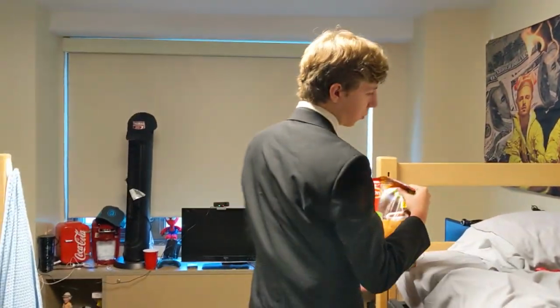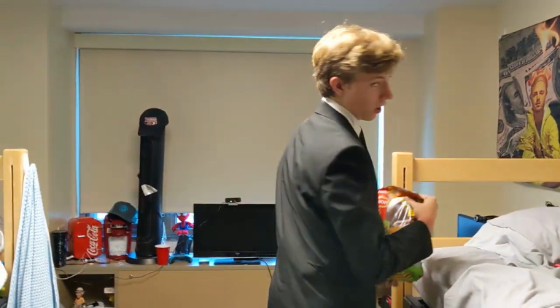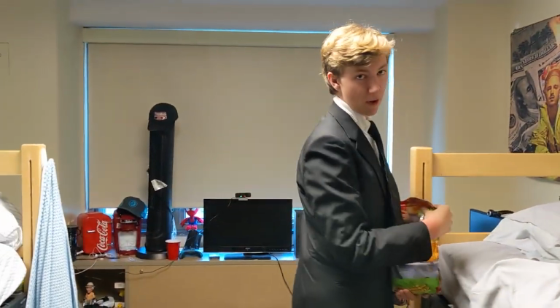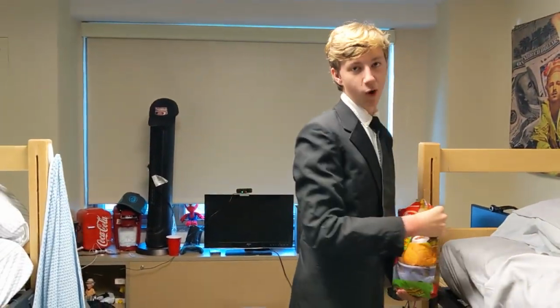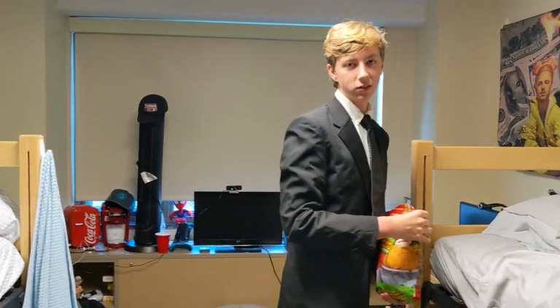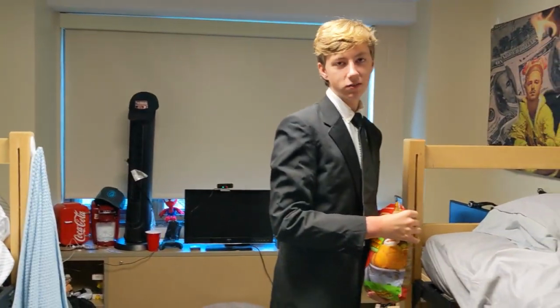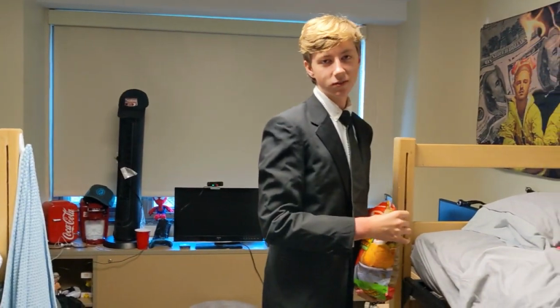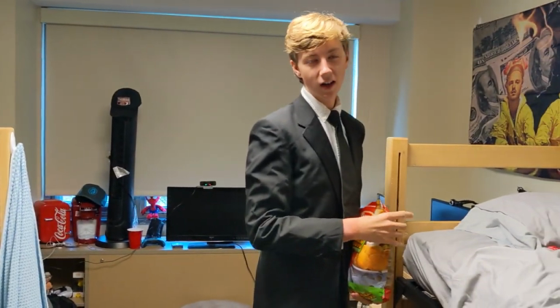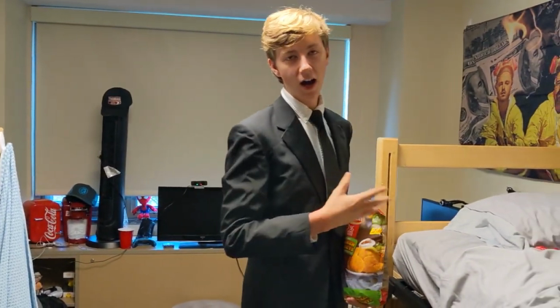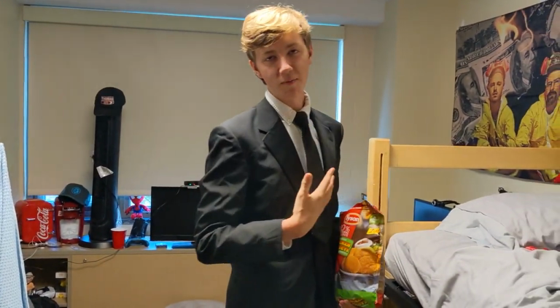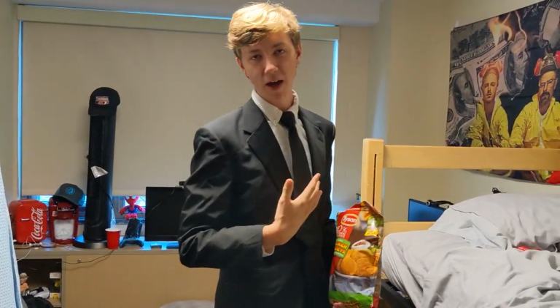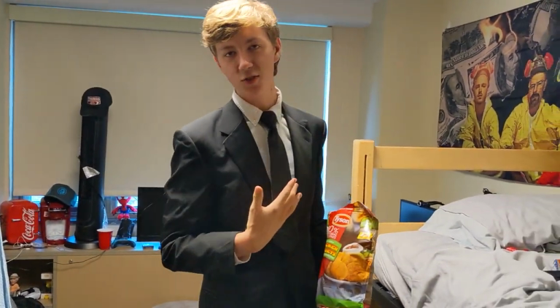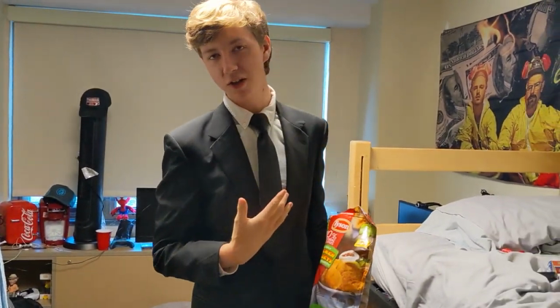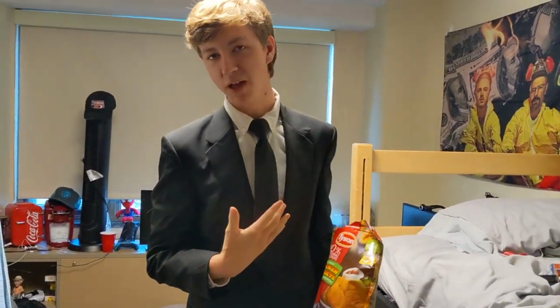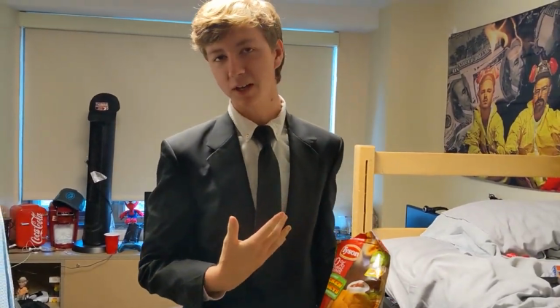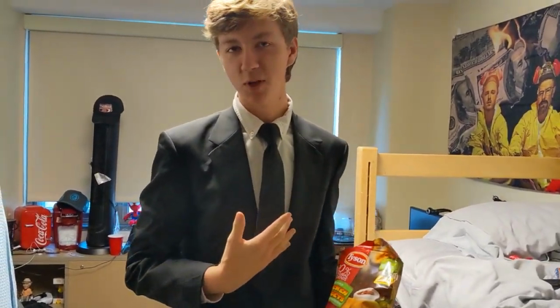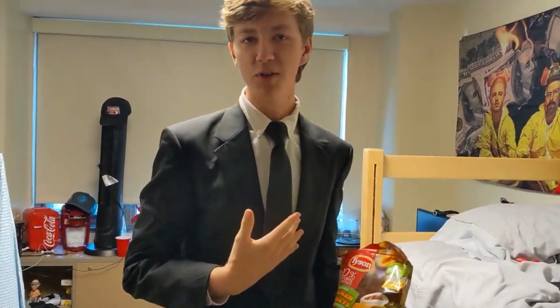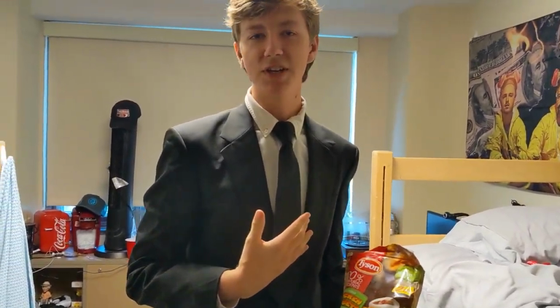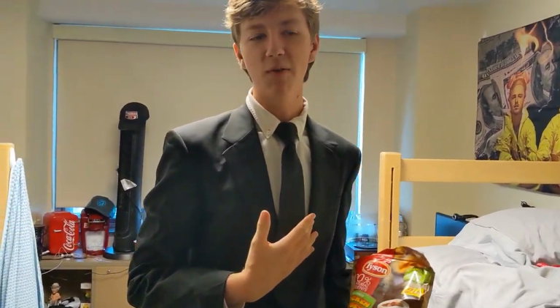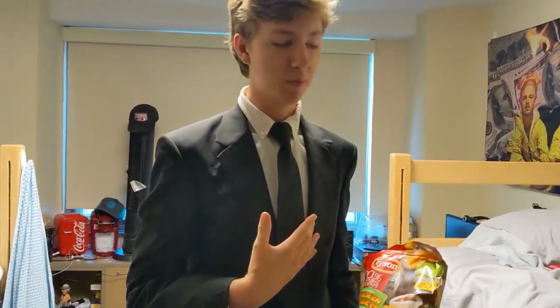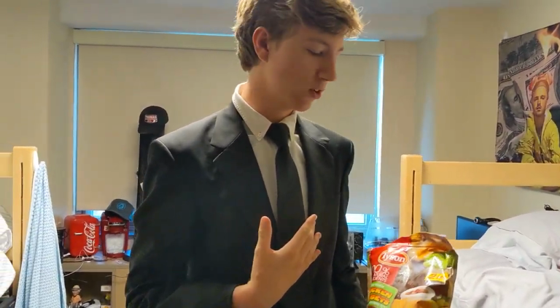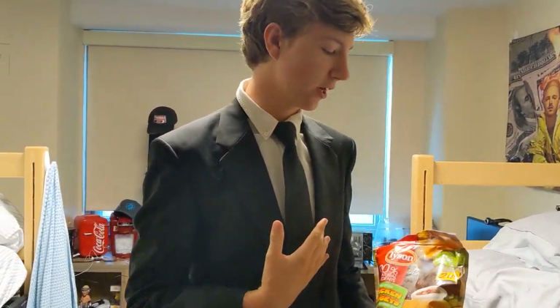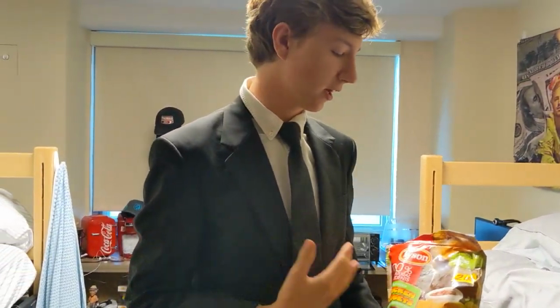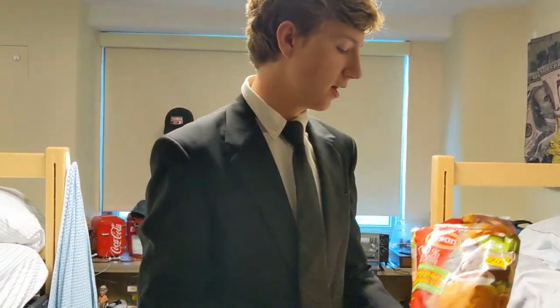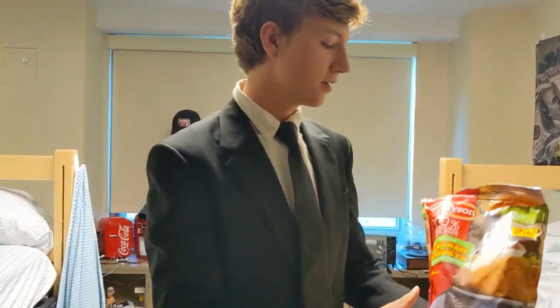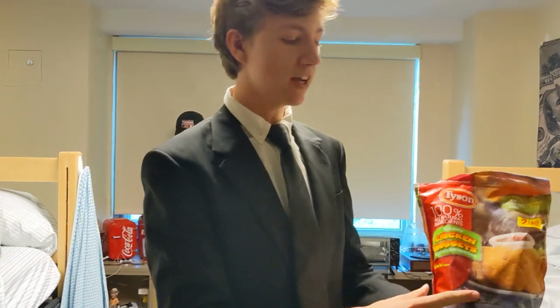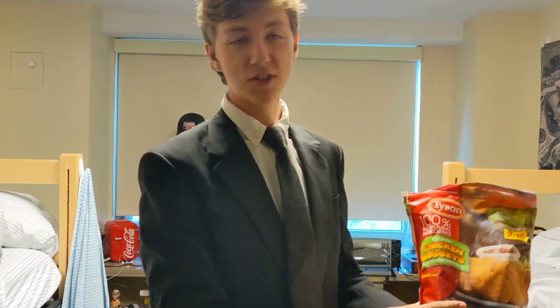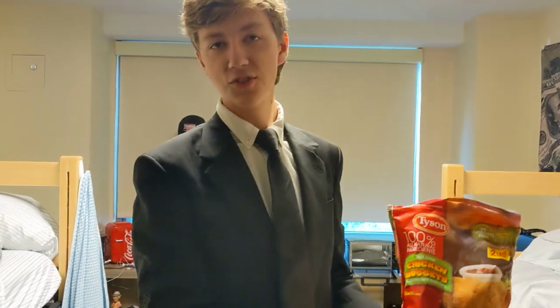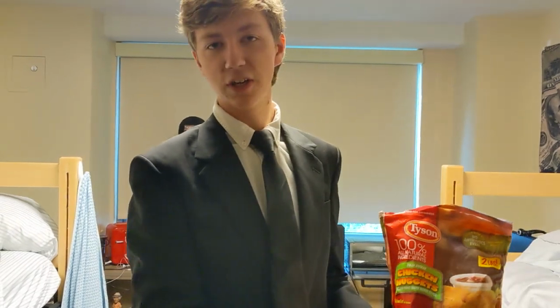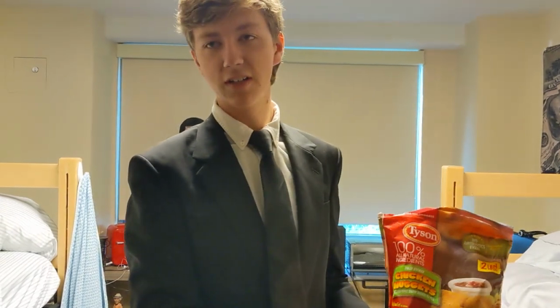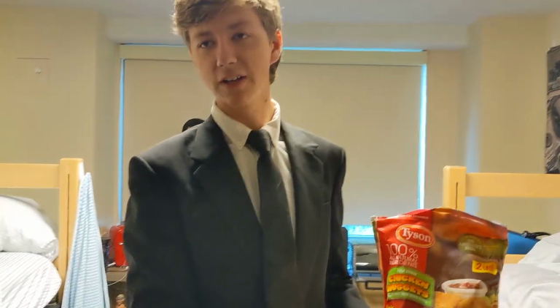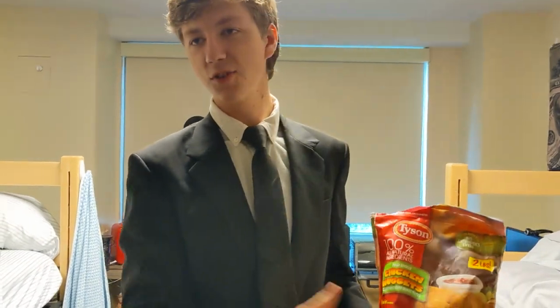Welcome everyone. I'm MasterChef Blankenbuehler and today we'll be cooking Tyson's Chicken Nuggets.